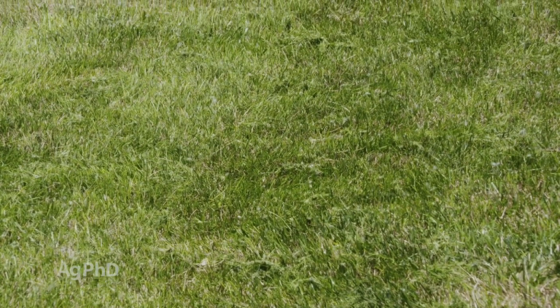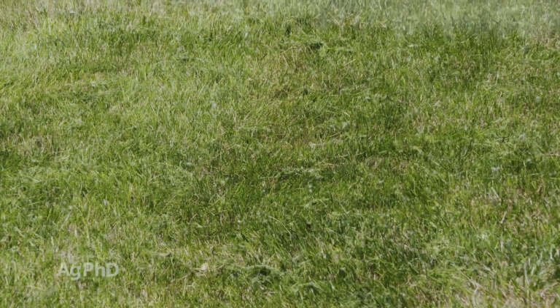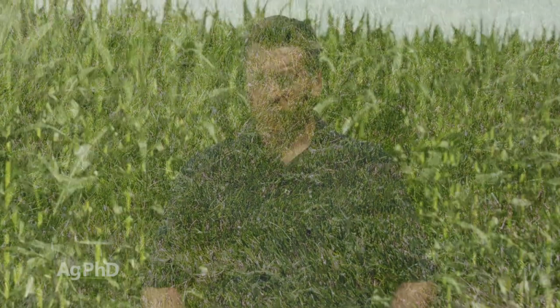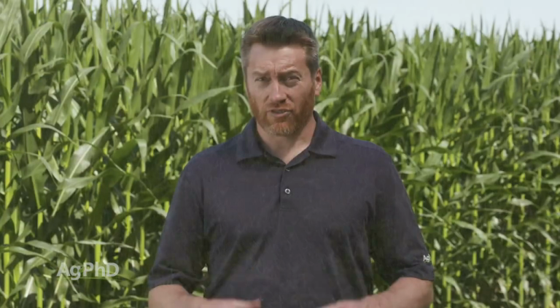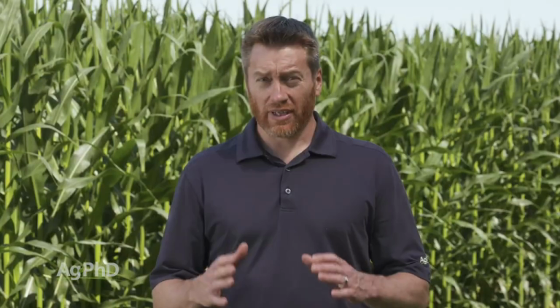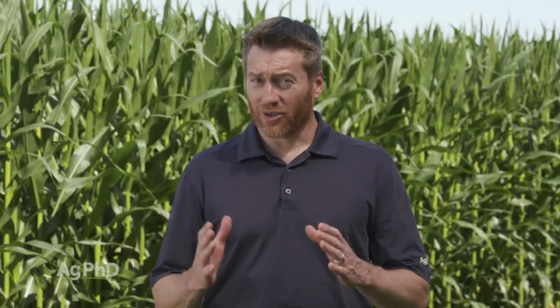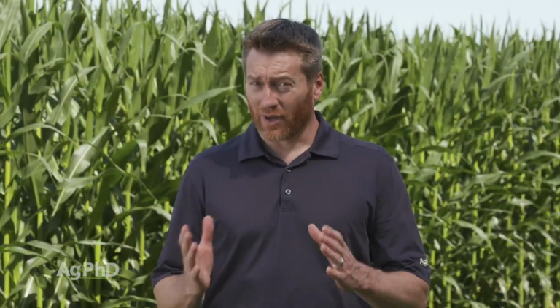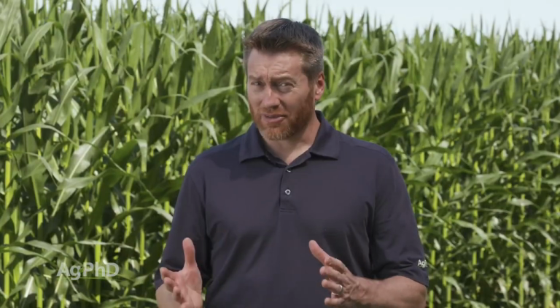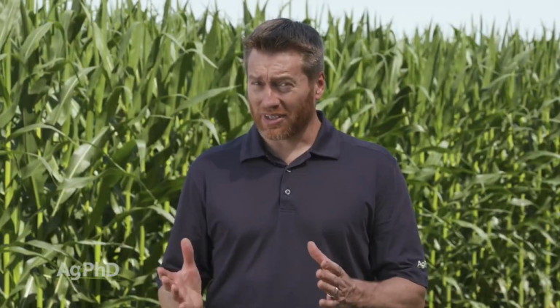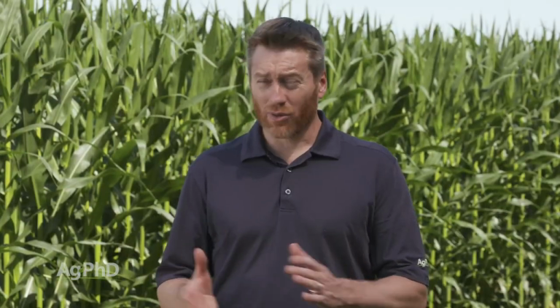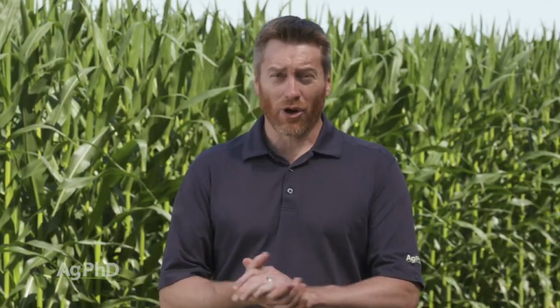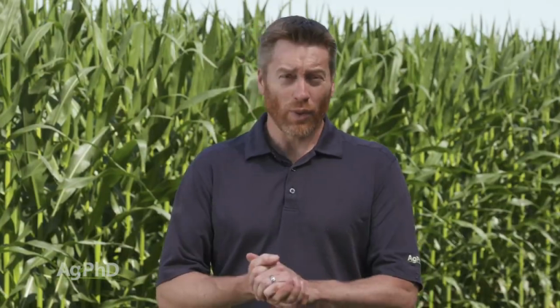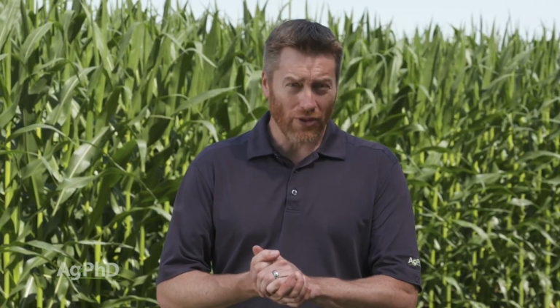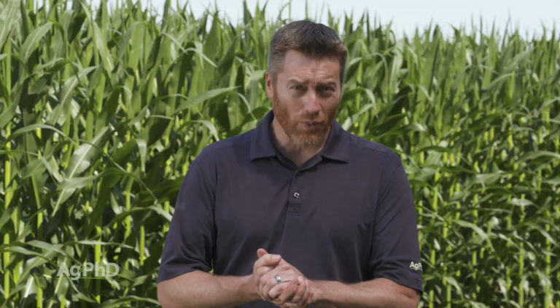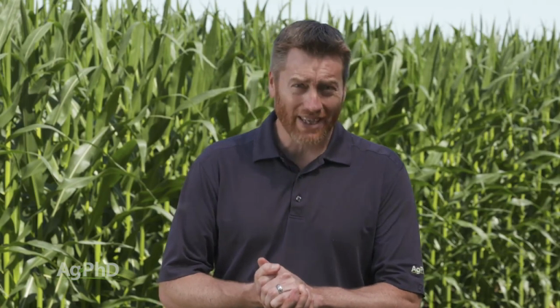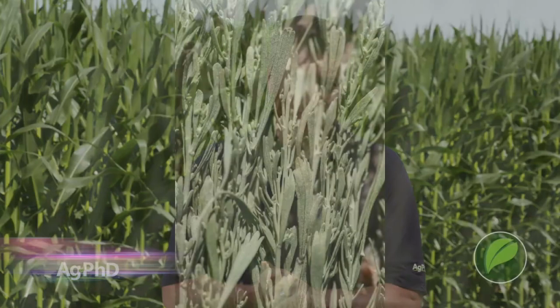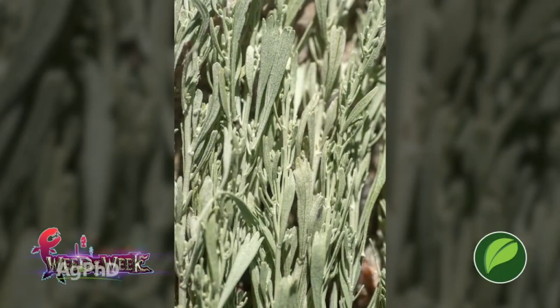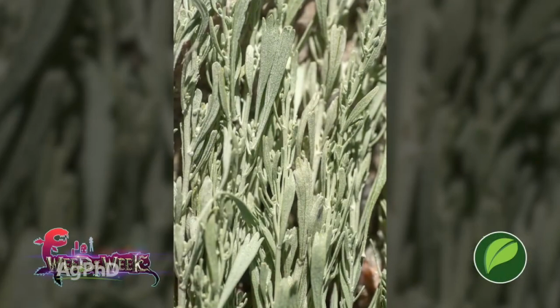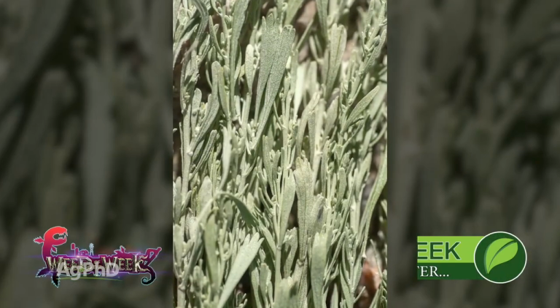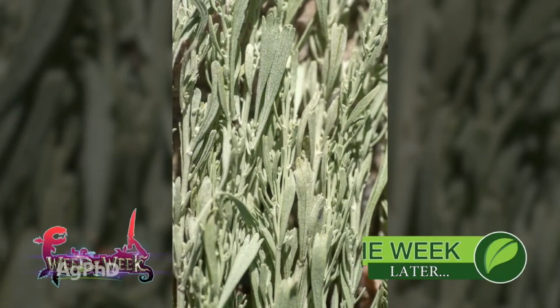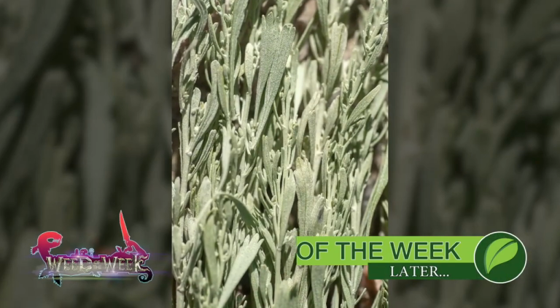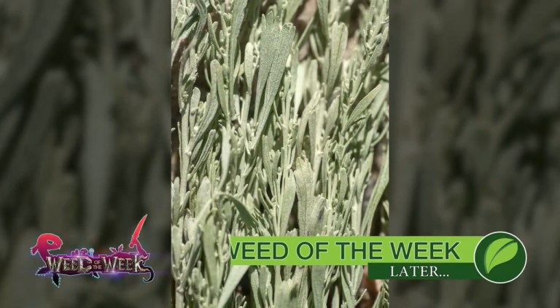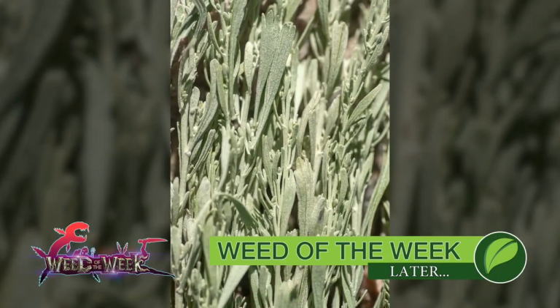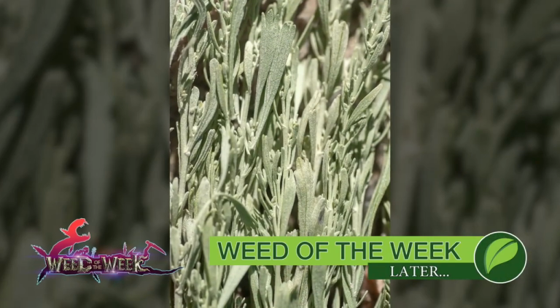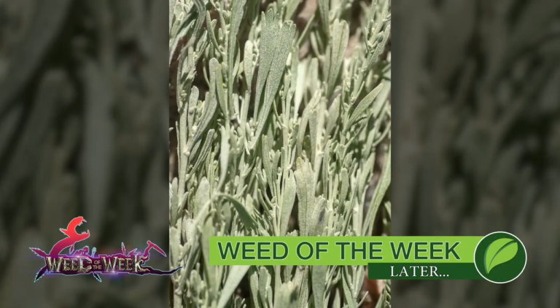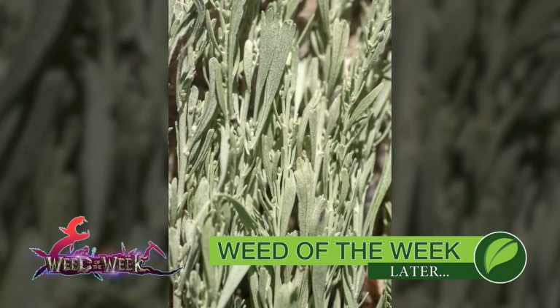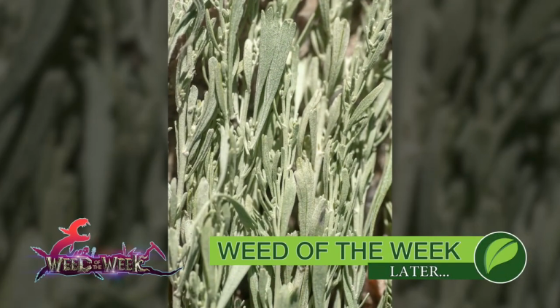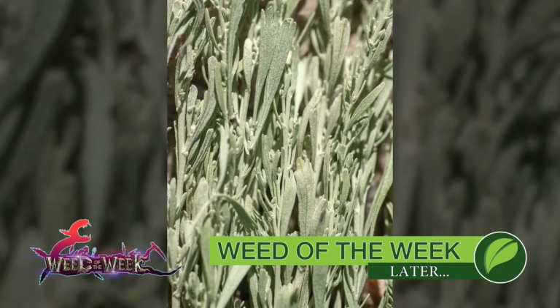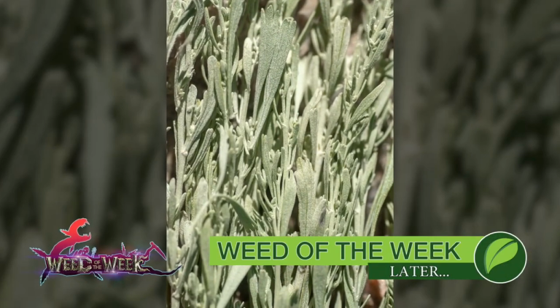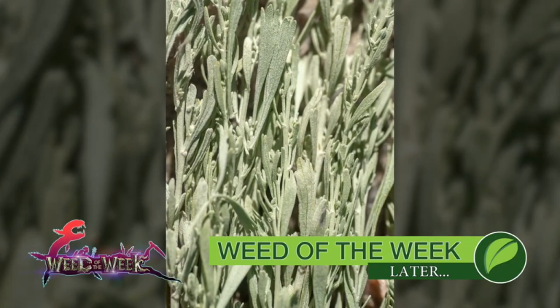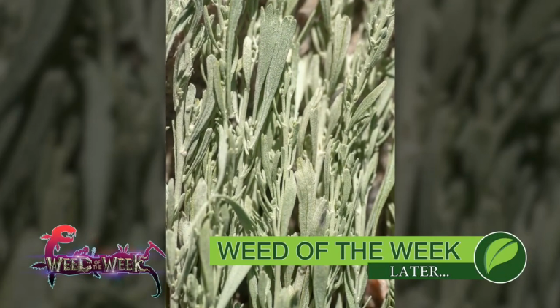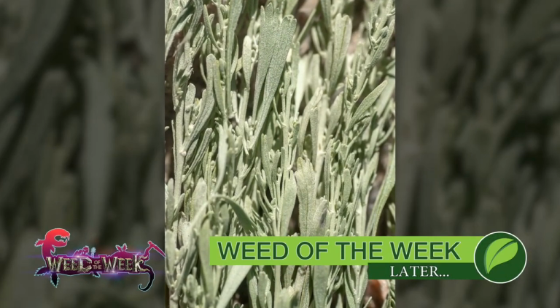Fortunately, you don't have to deal with our Weed of the Week in your lawns. We'll show you how to stop this weed coming up later in the show.